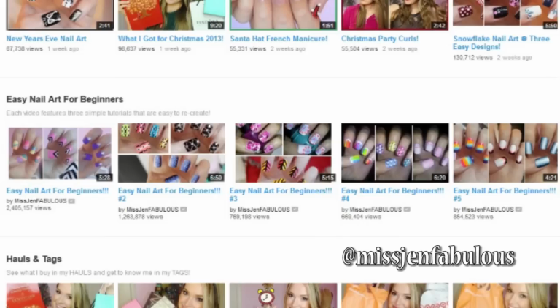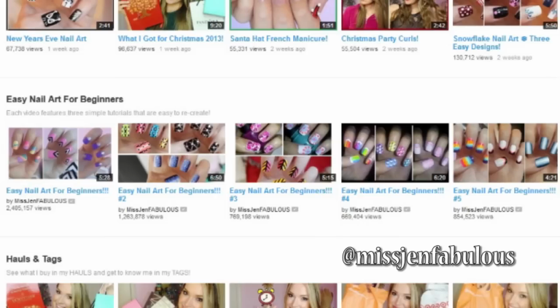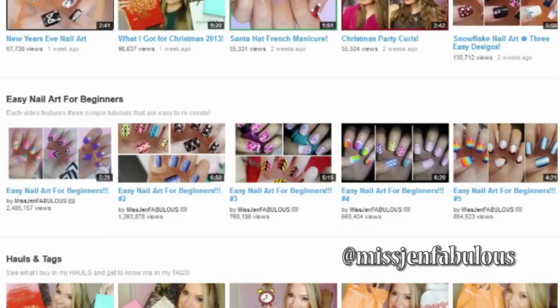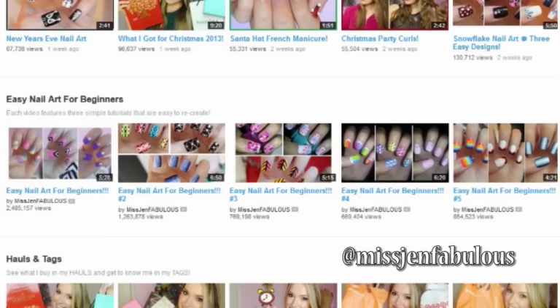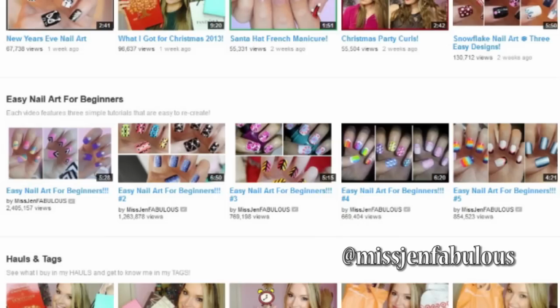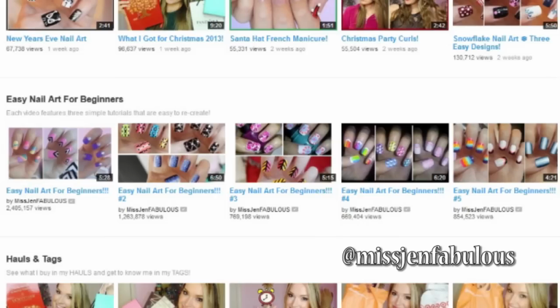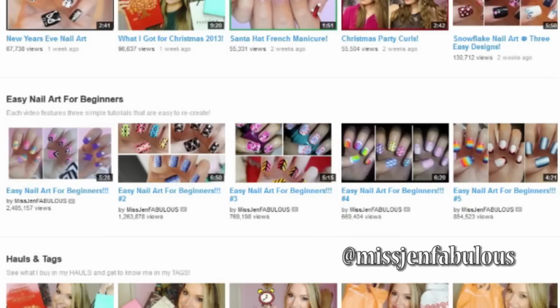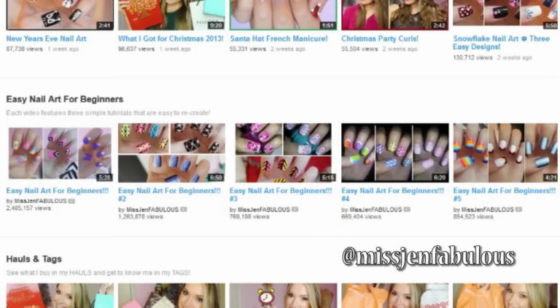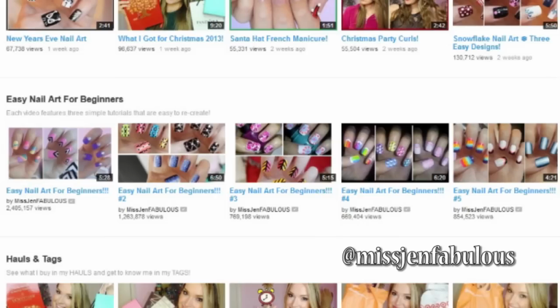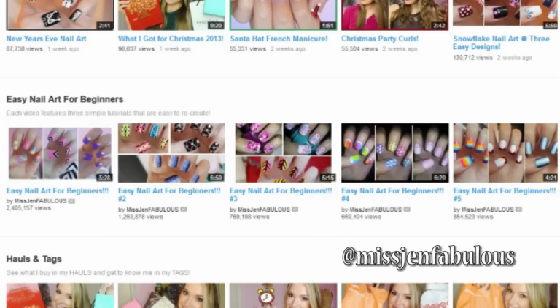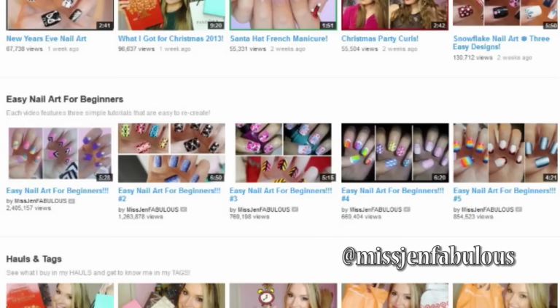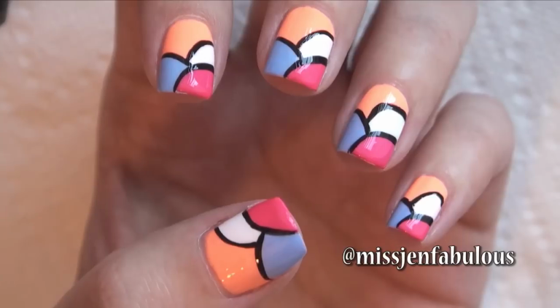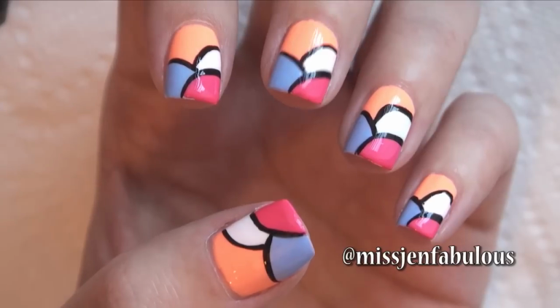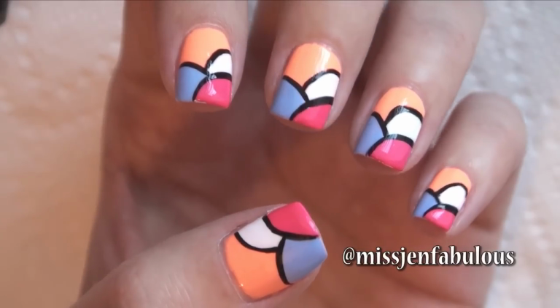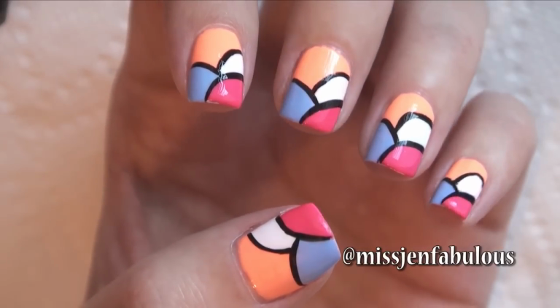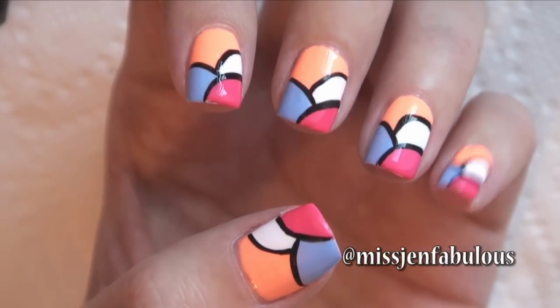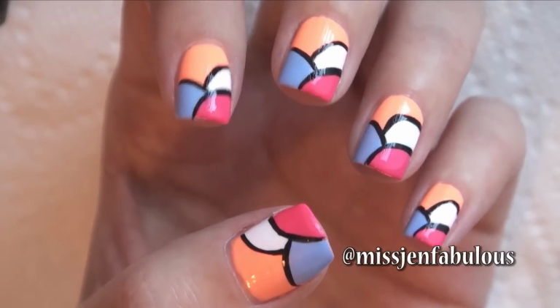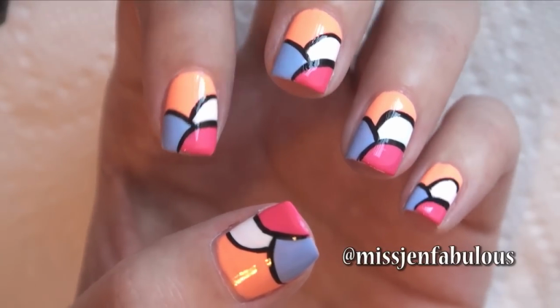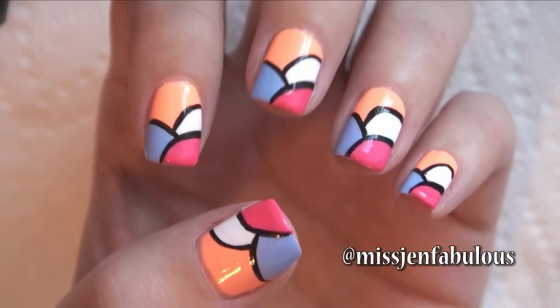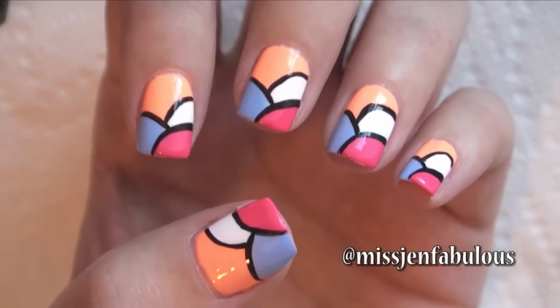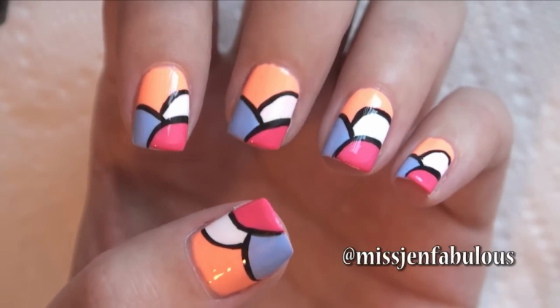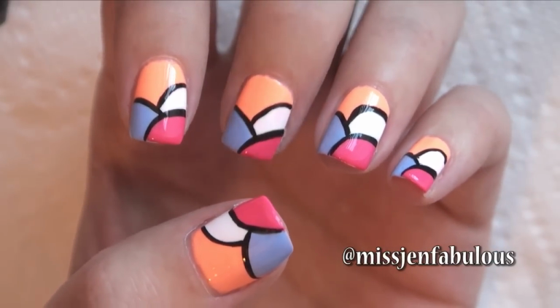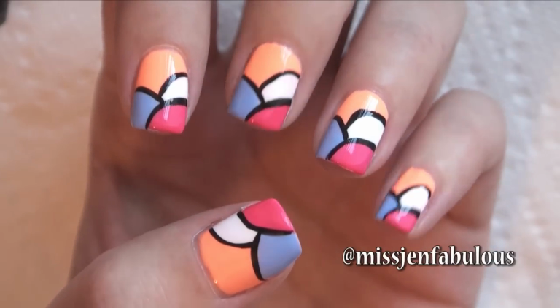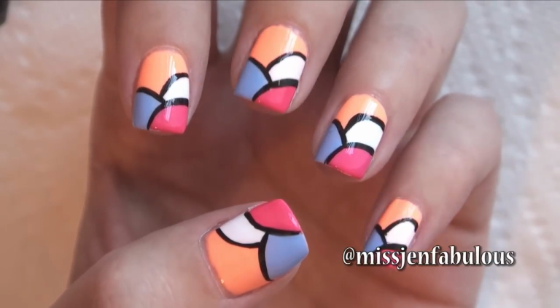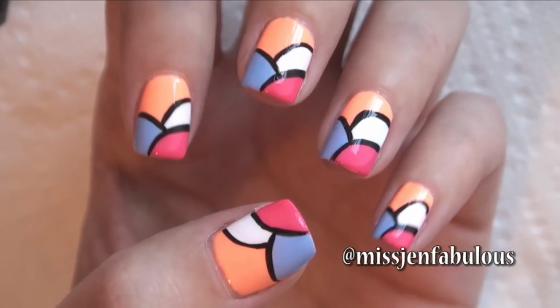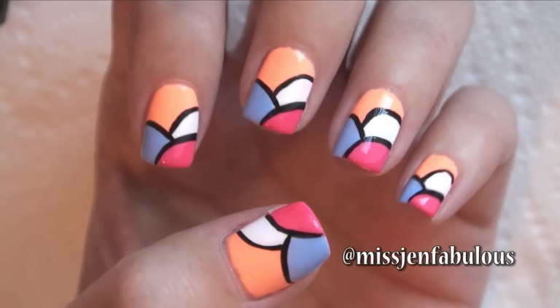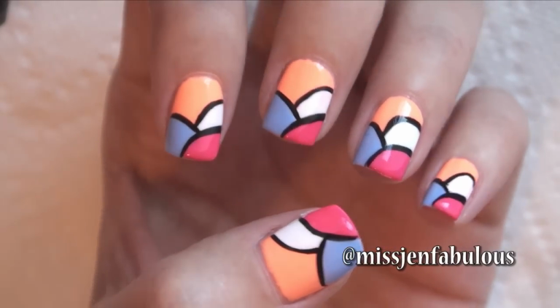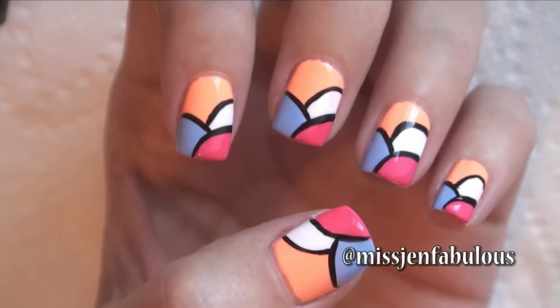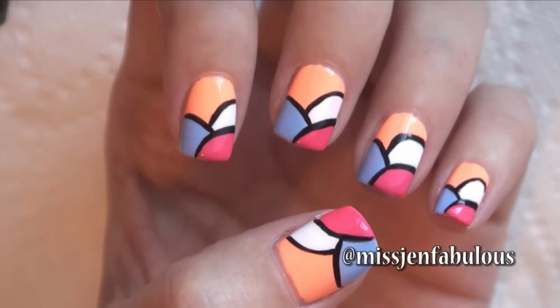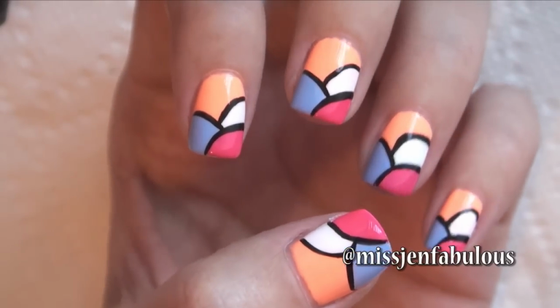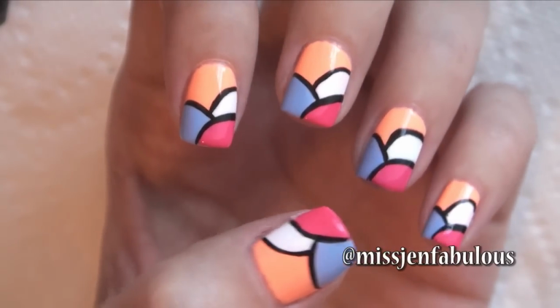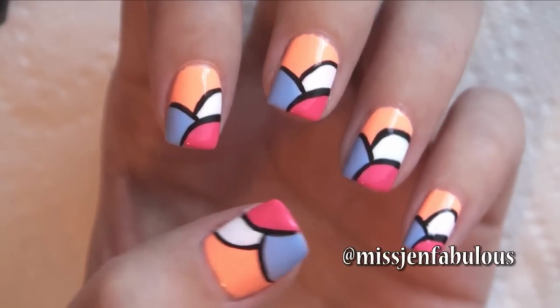Let me know if your favorite is 1, 2, or 3. Manicure number 1 is a cool art deco kind of design.